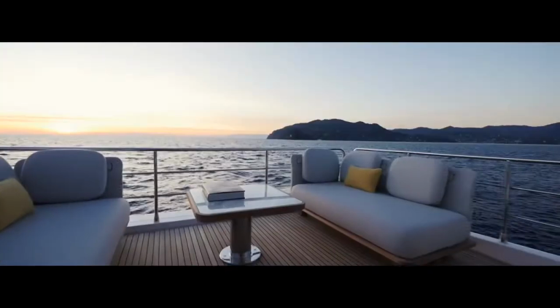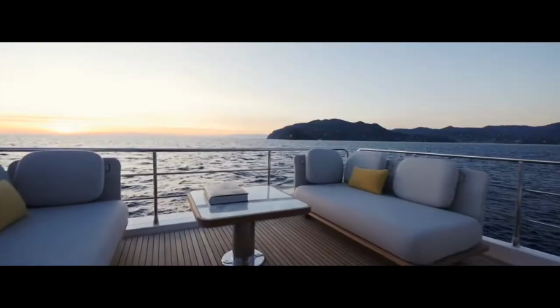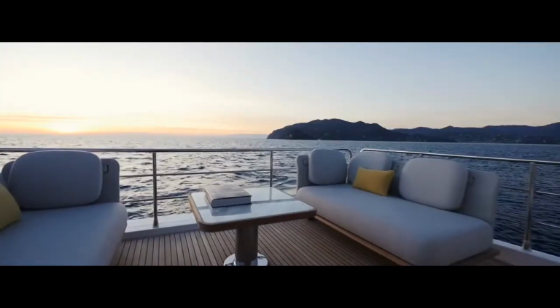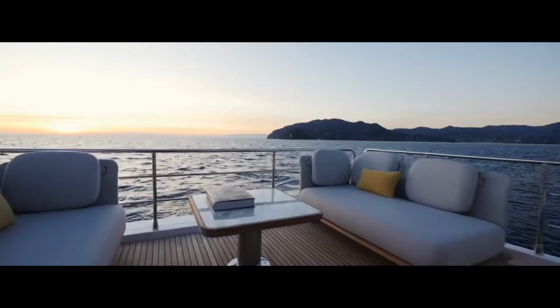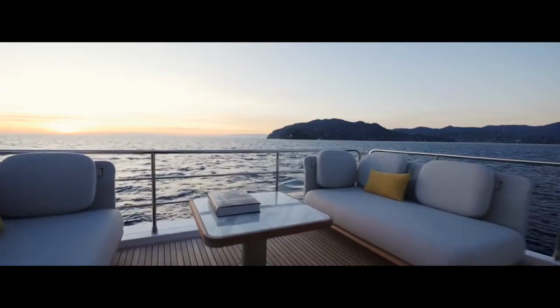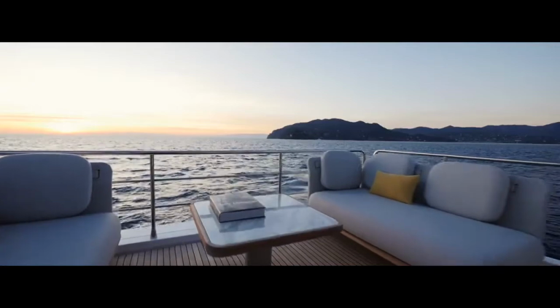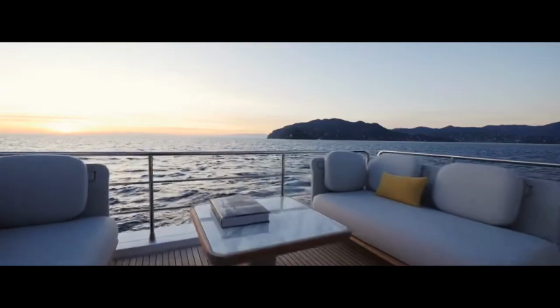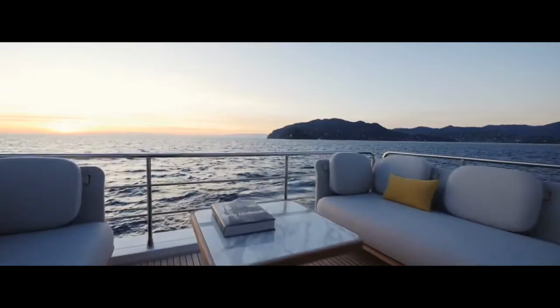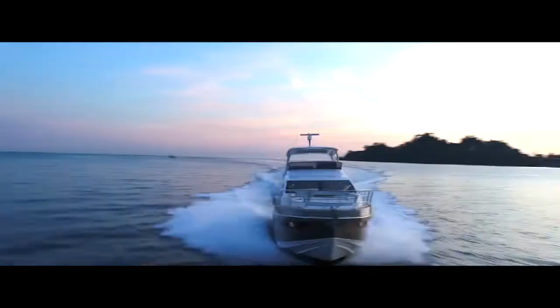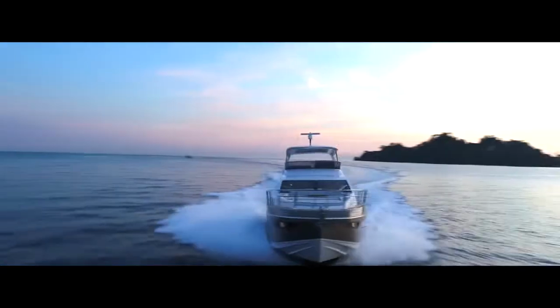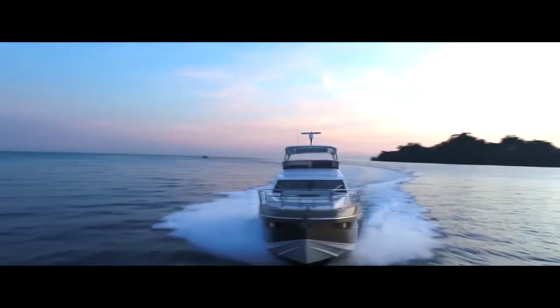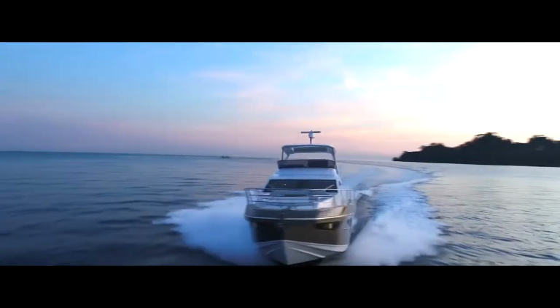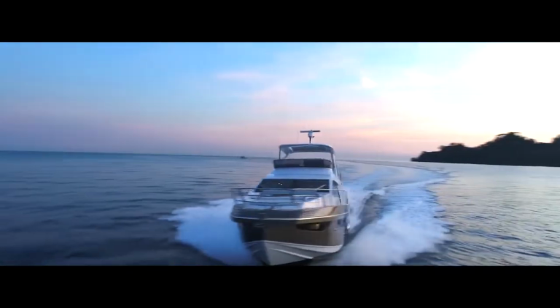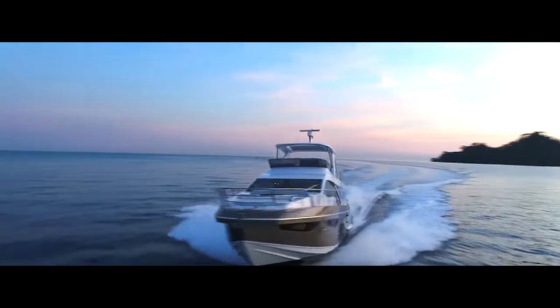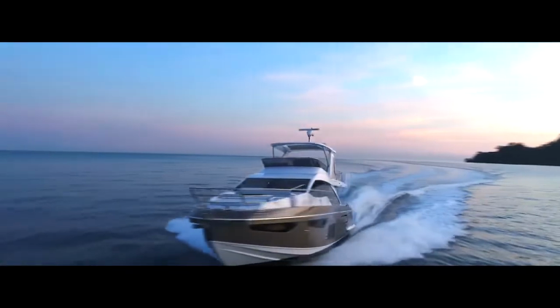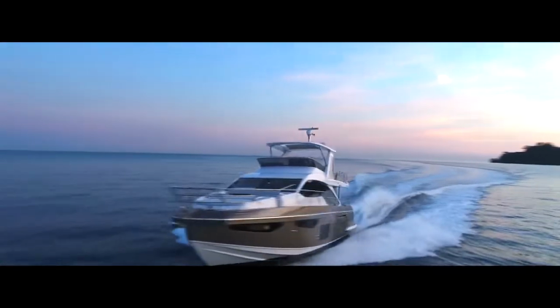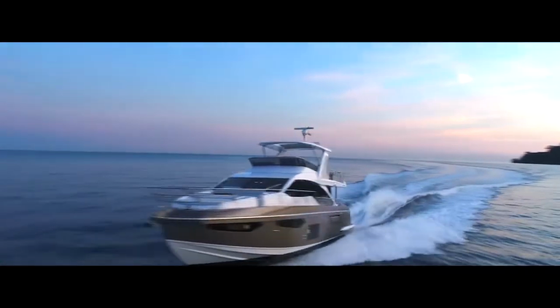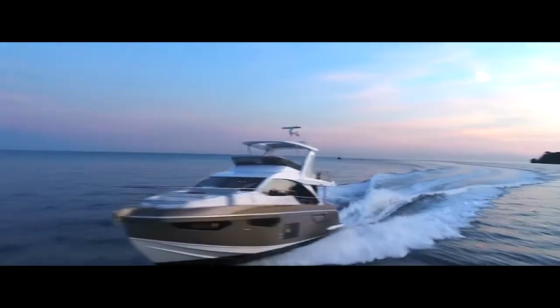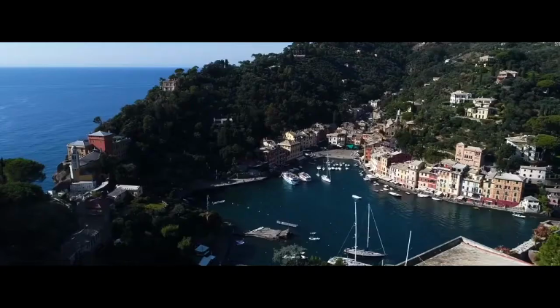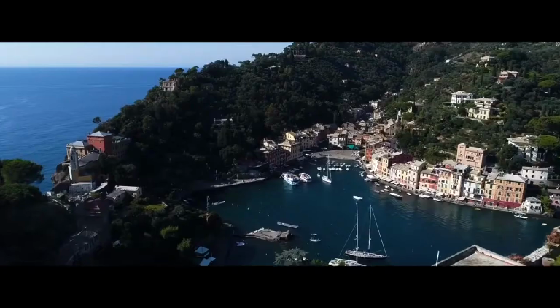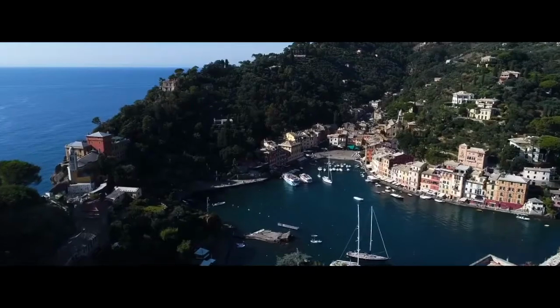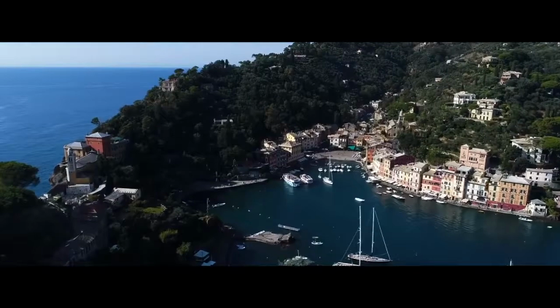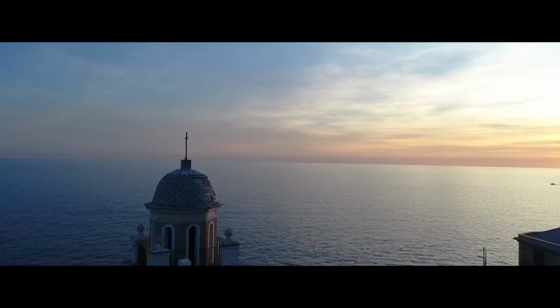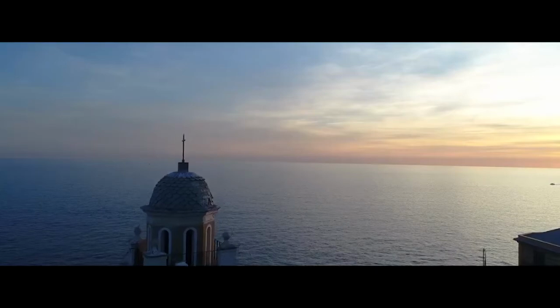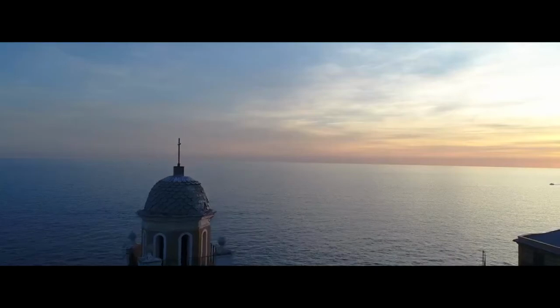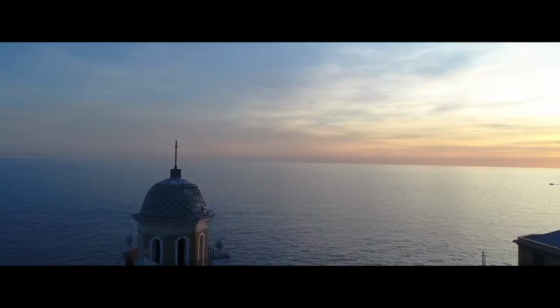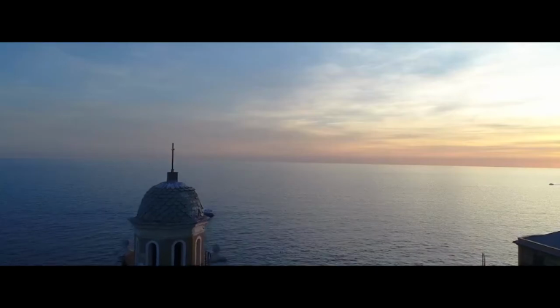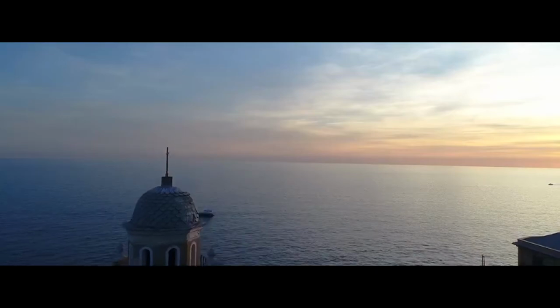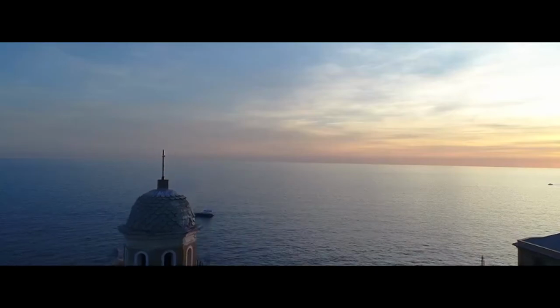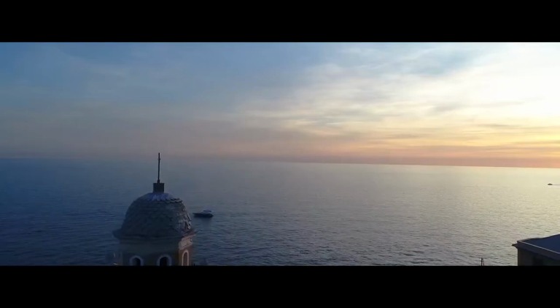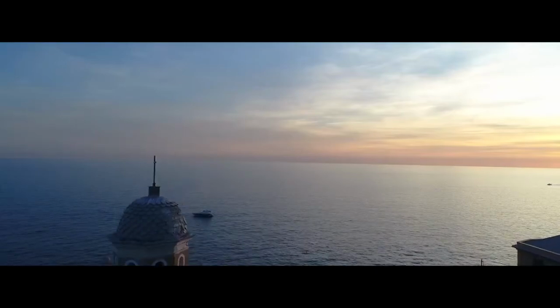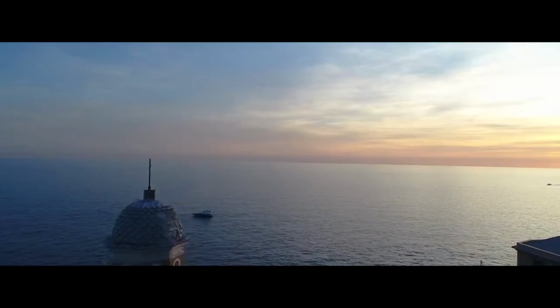Why is the Azamut 60 the best Flybridge family cruiser in her class? Here are five reasons why.